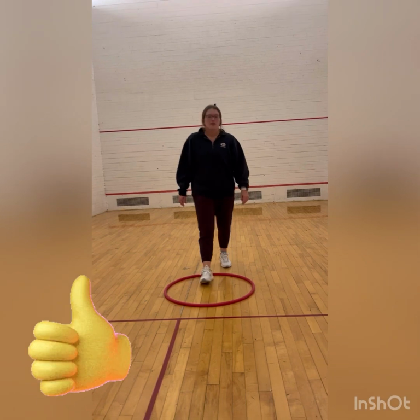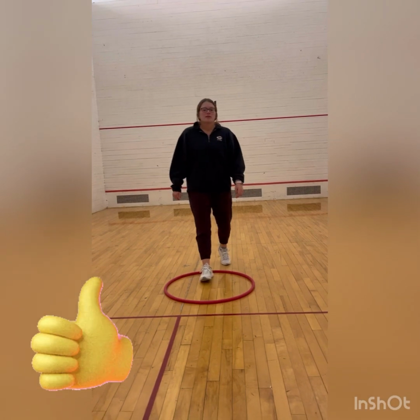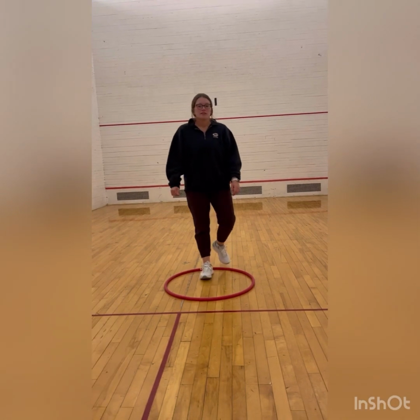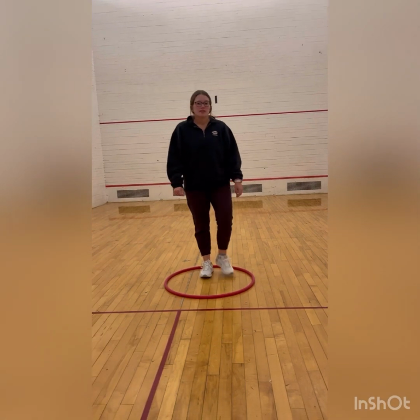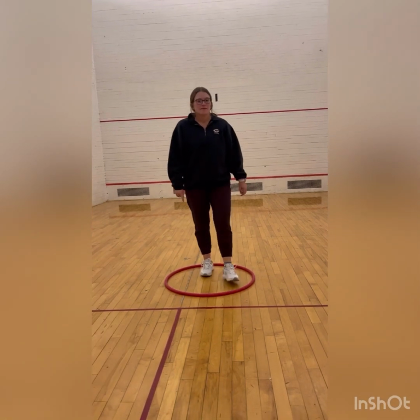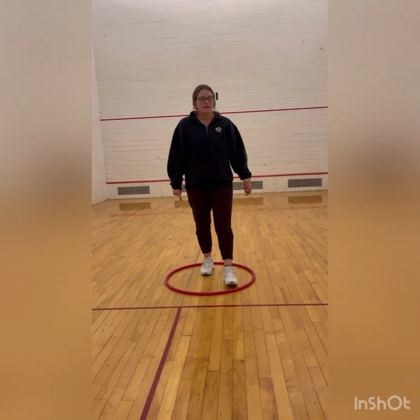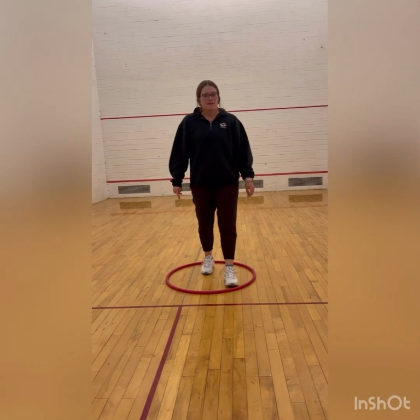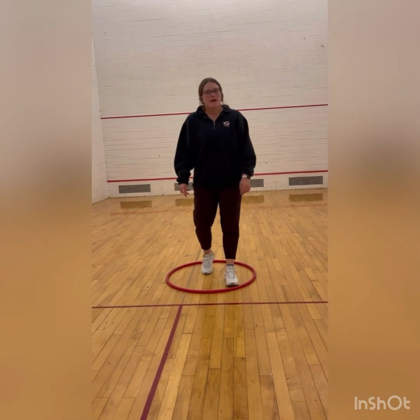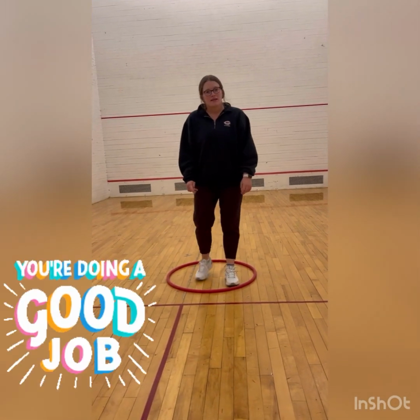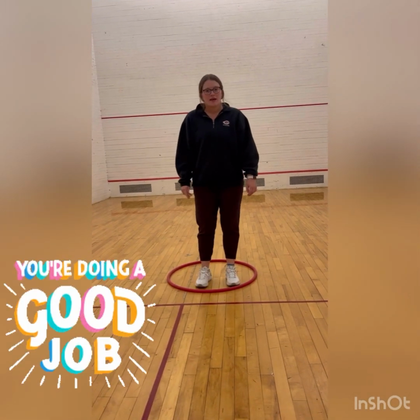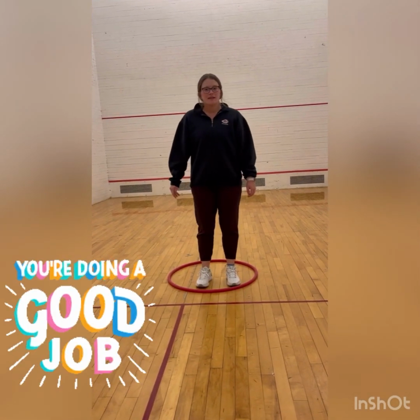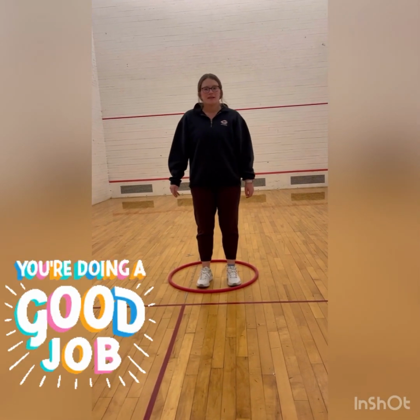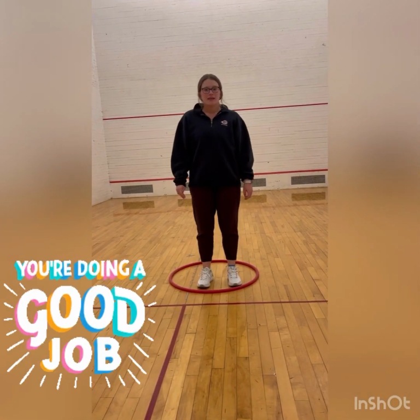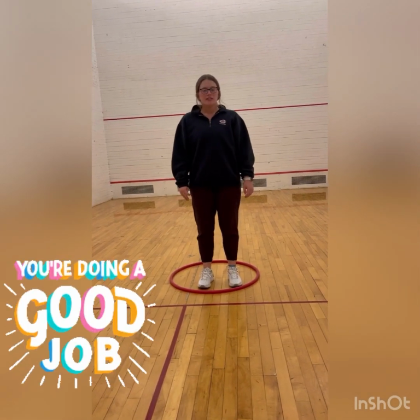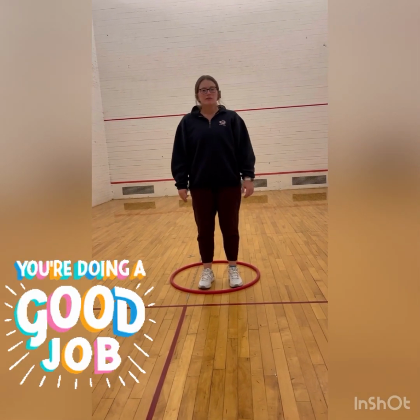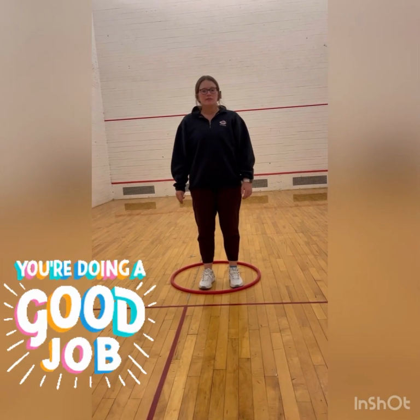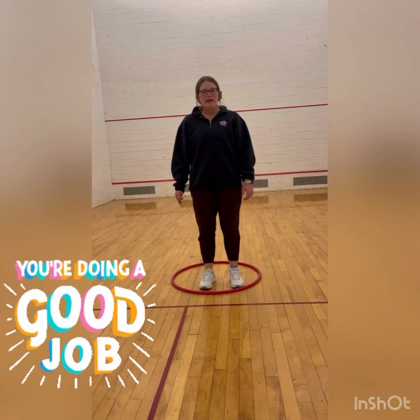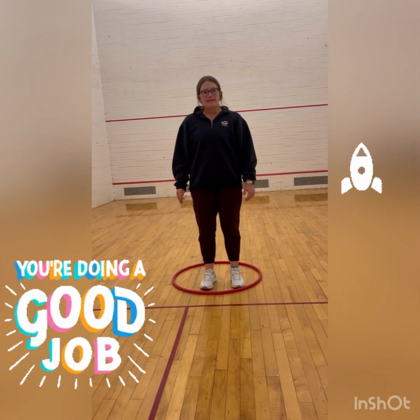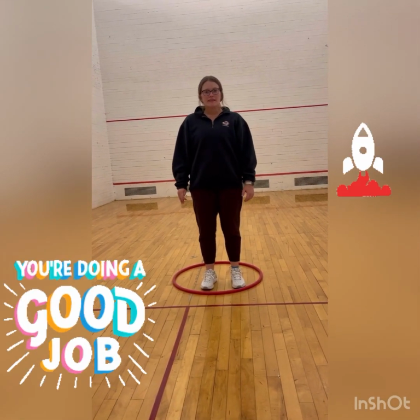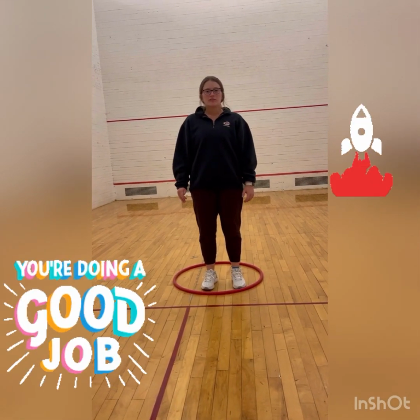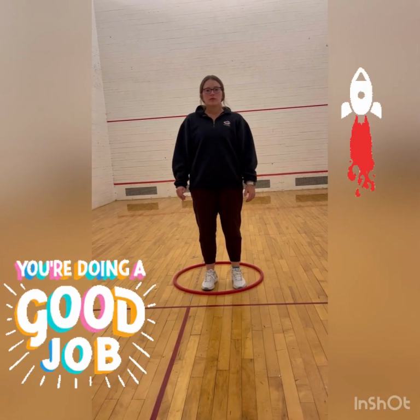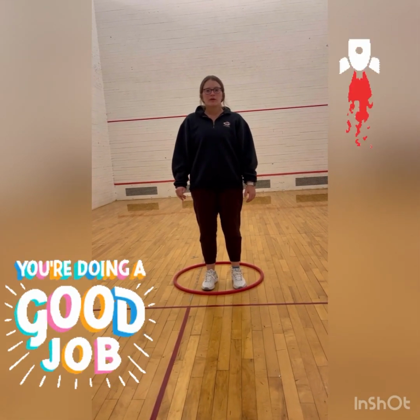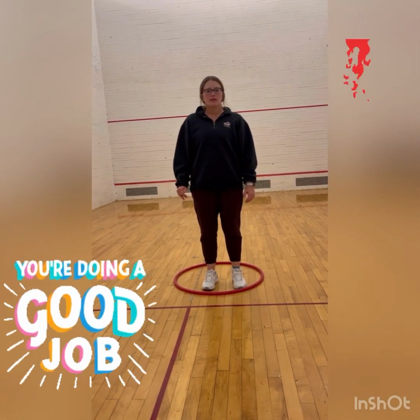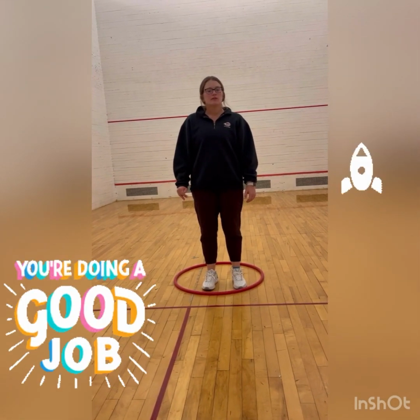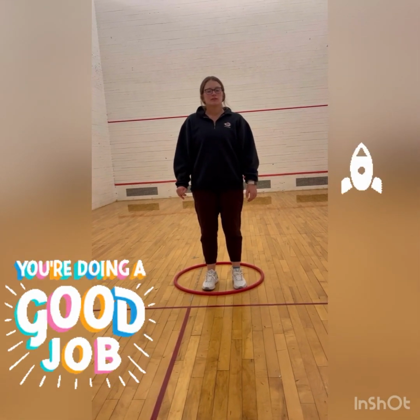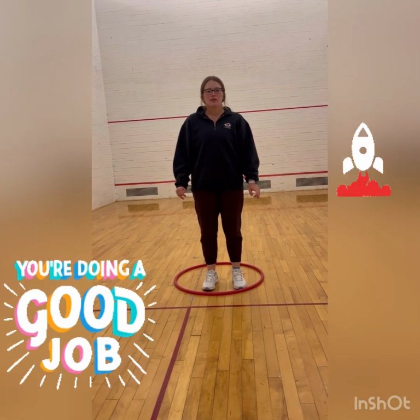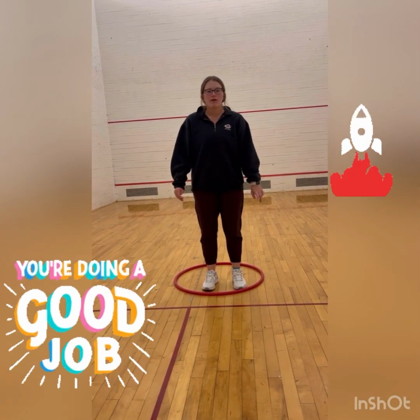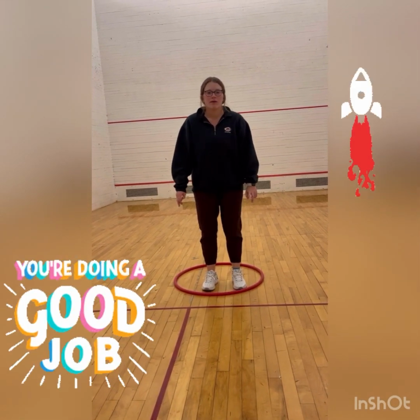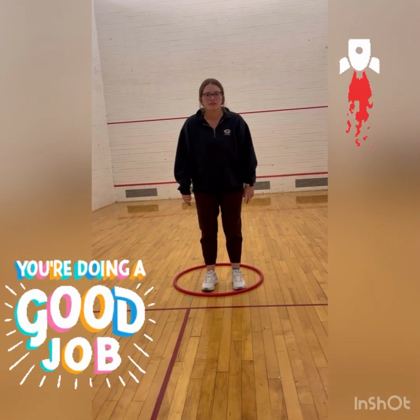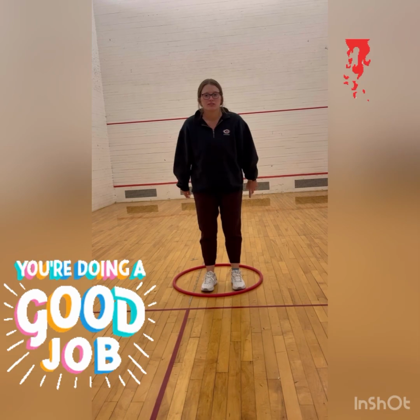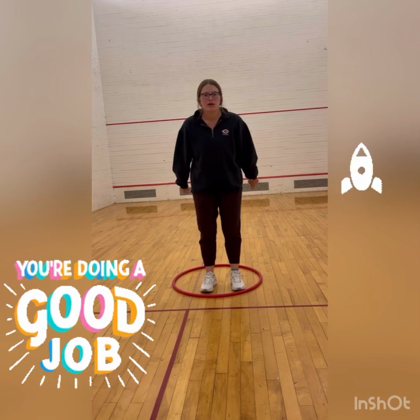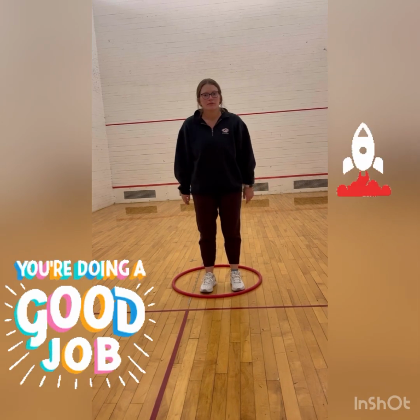Good job today, Beckett. I like how you were bending and exploding and using your arms to jump. Good work.